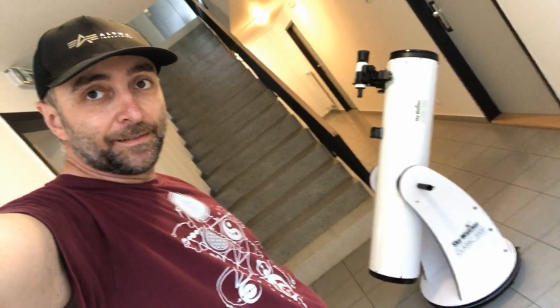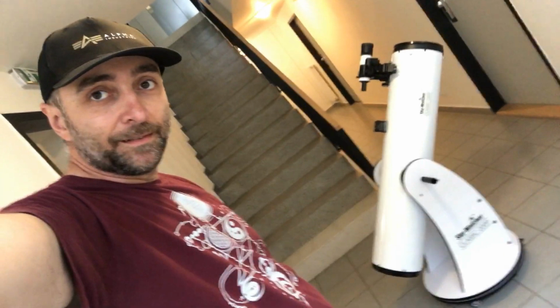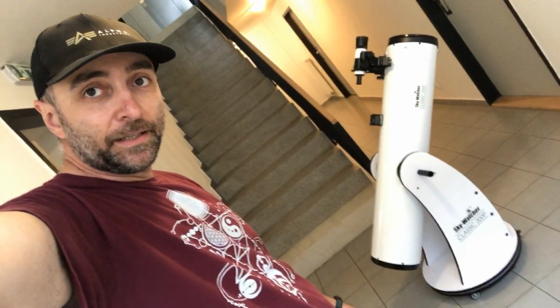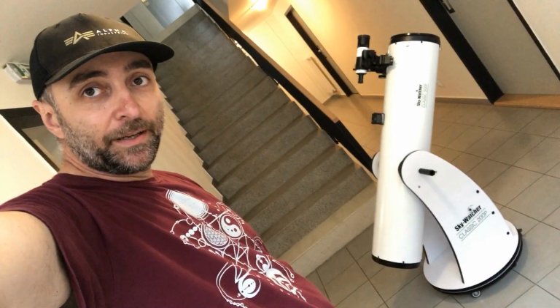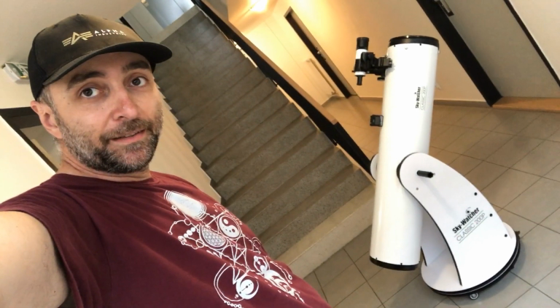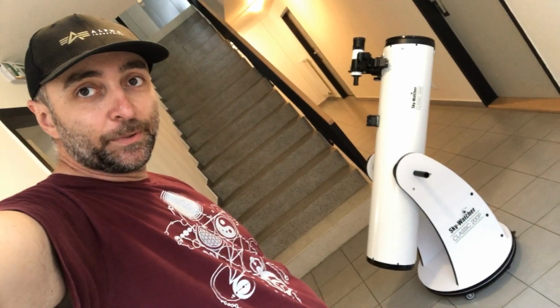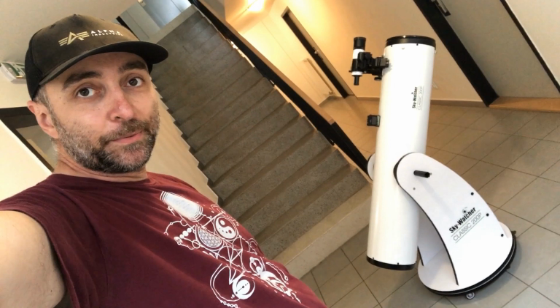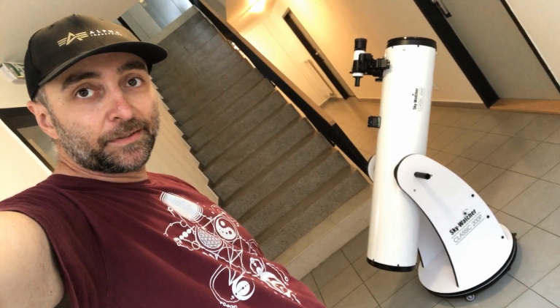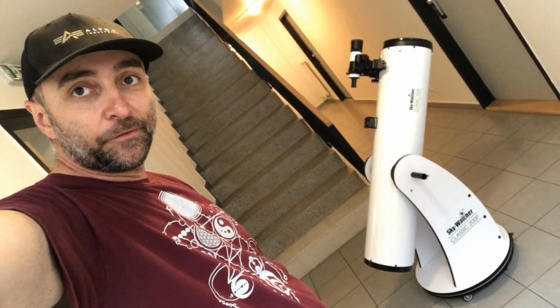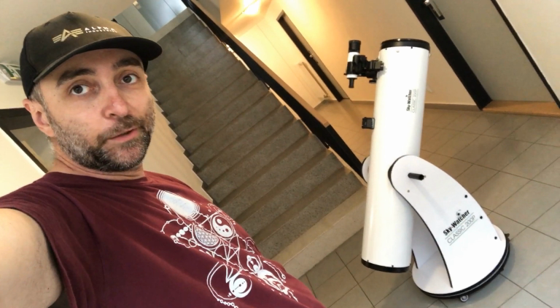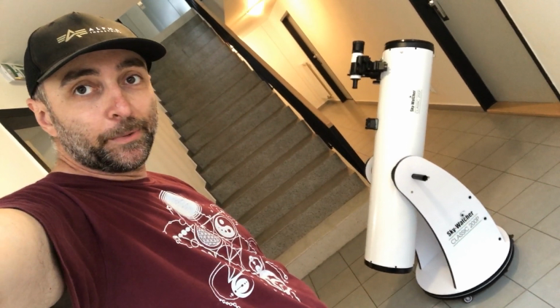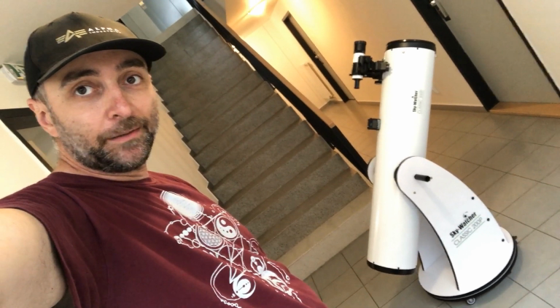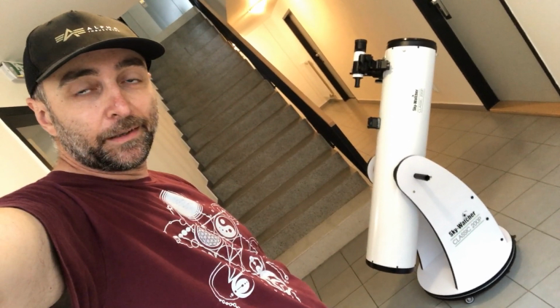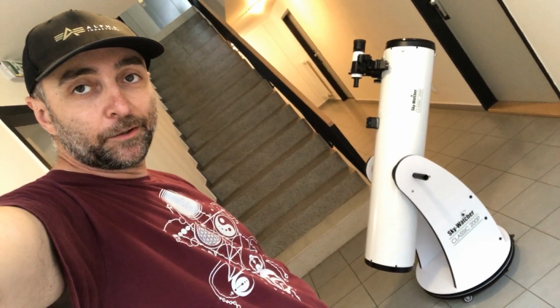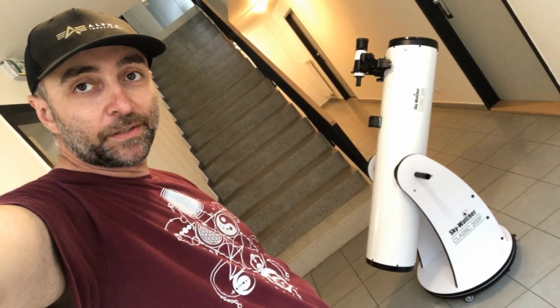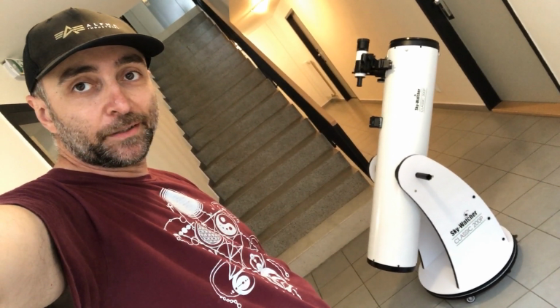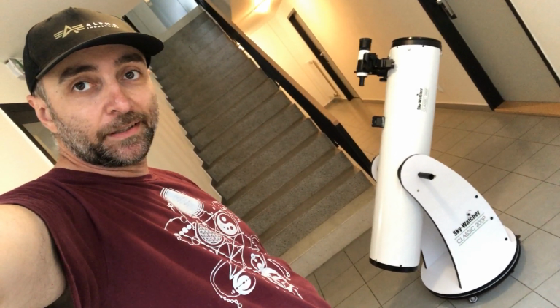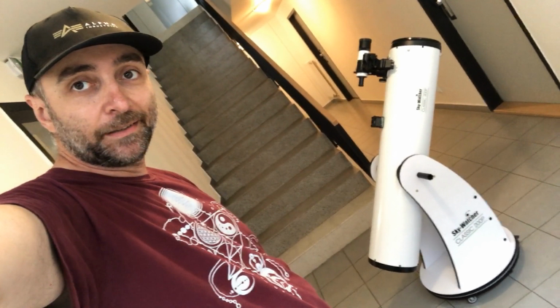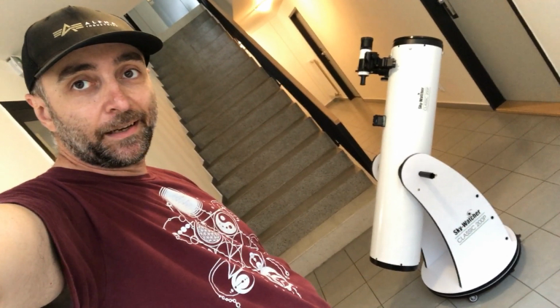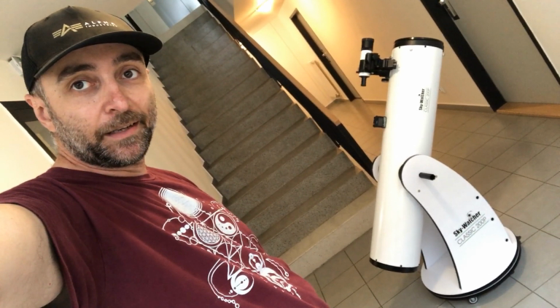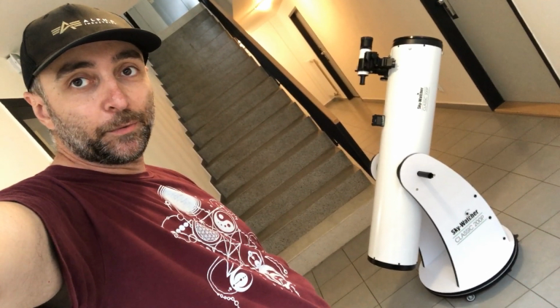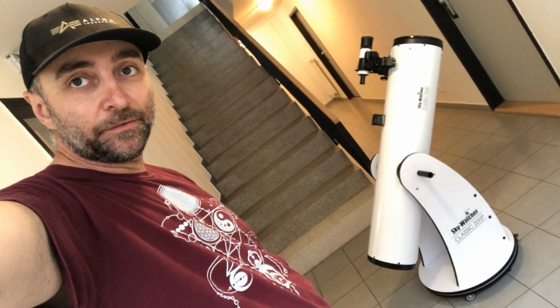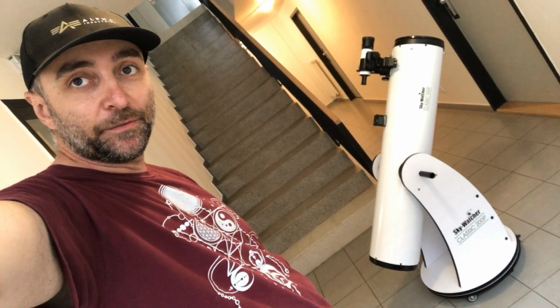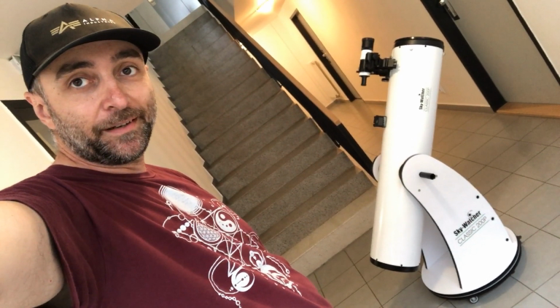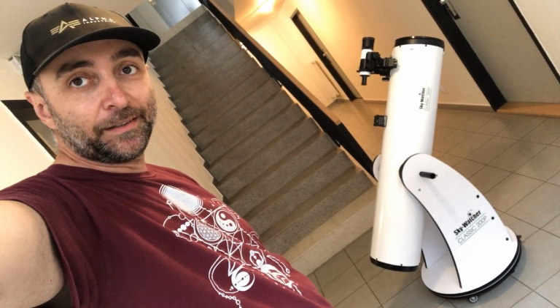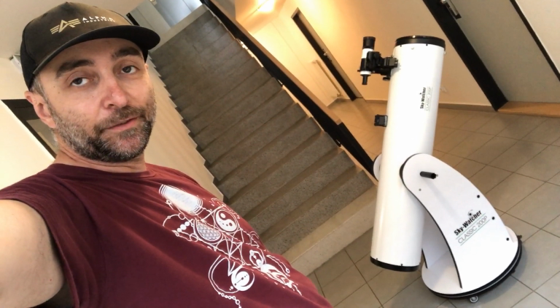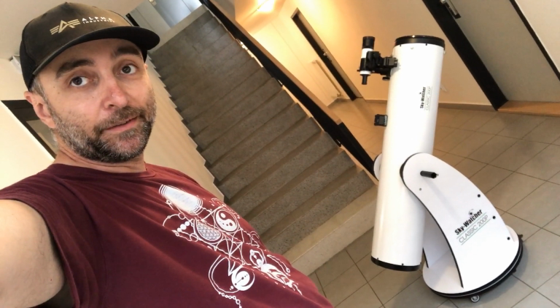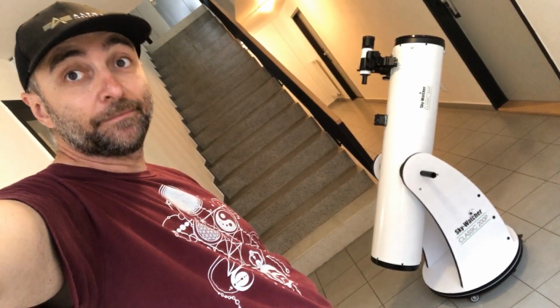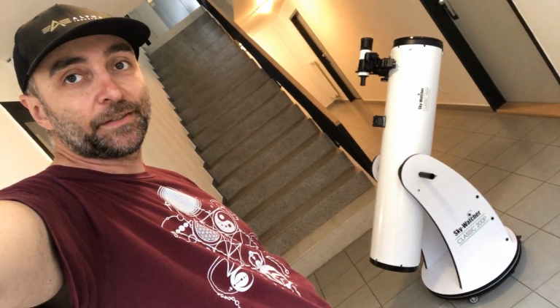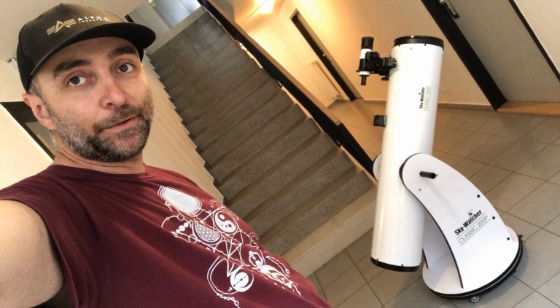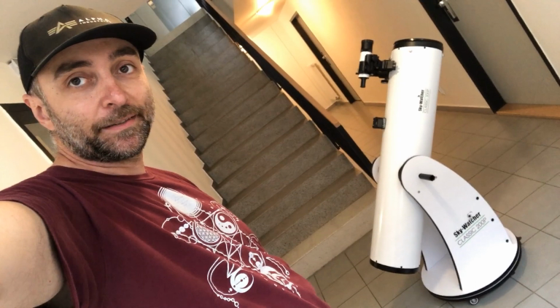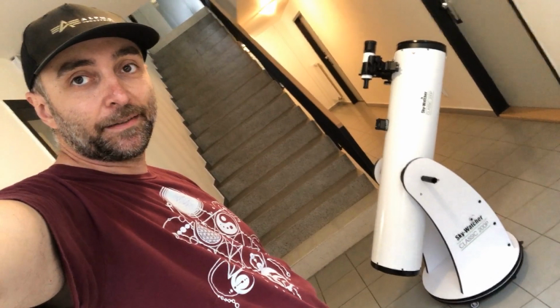And there we have it. My Dobsonian is now fully mobile and I can observe outside anytime I want with very little effort. See you next time!